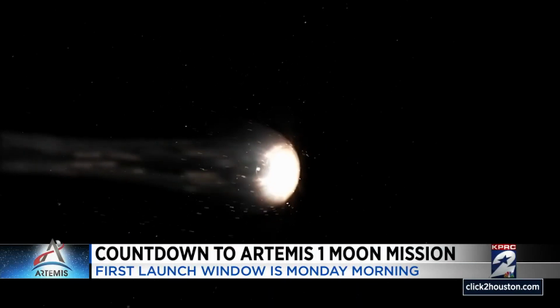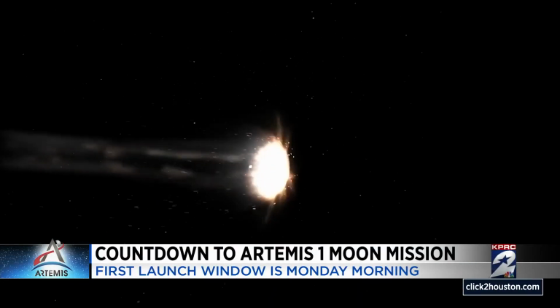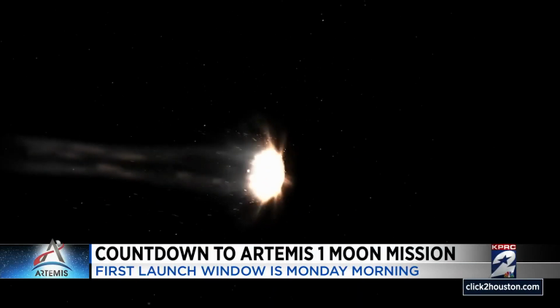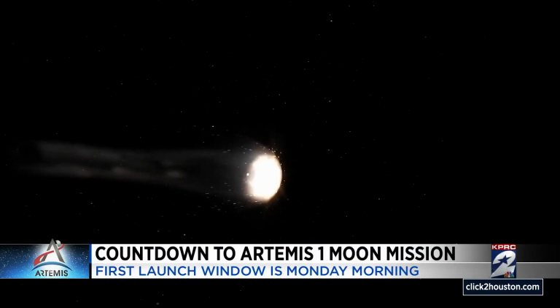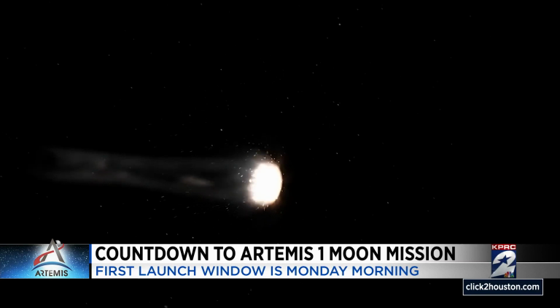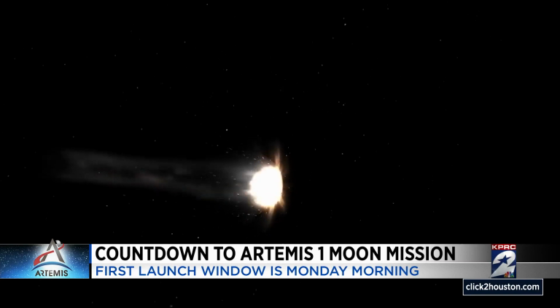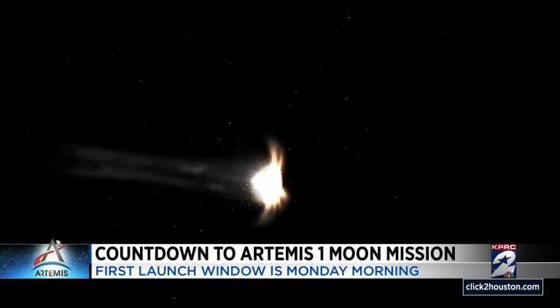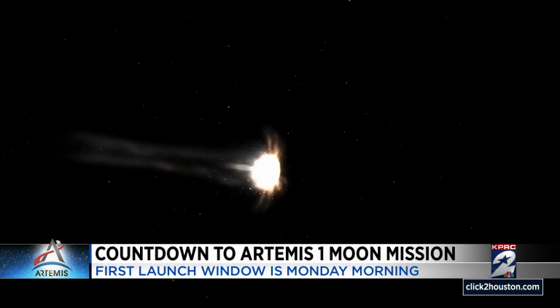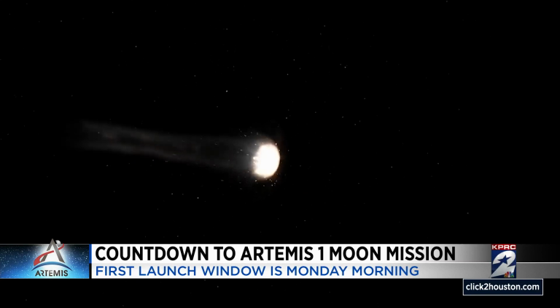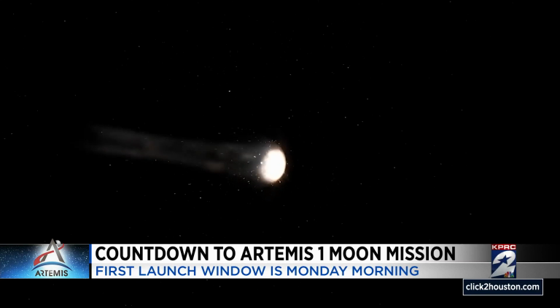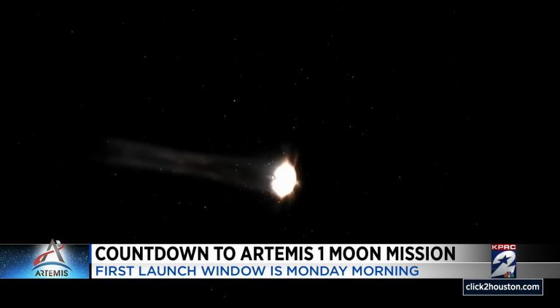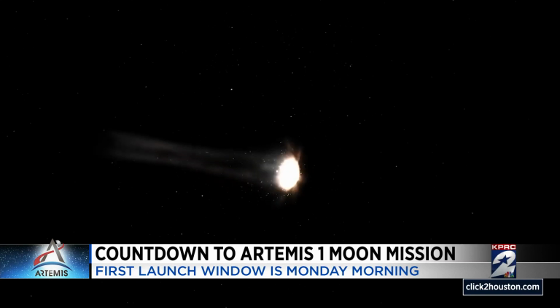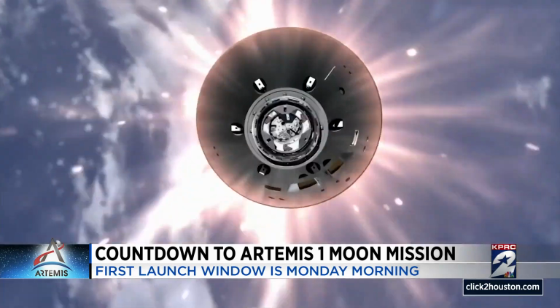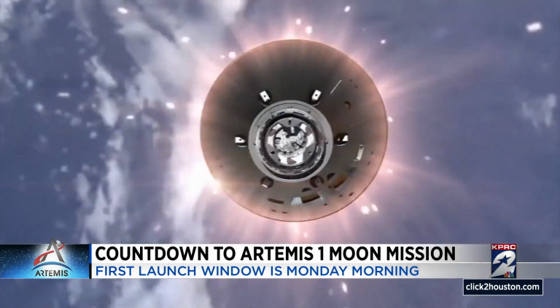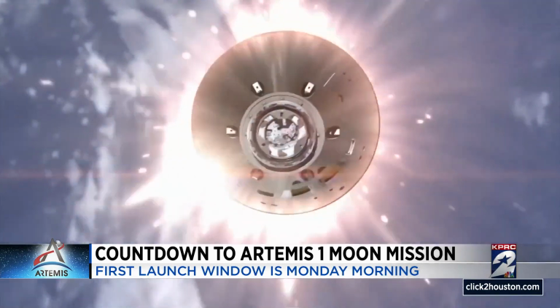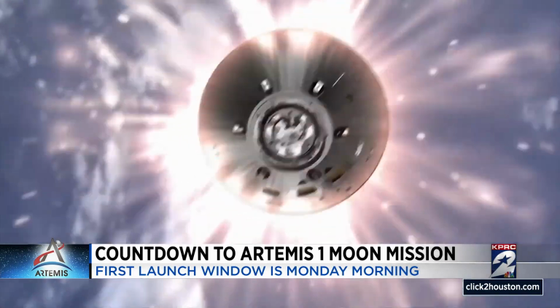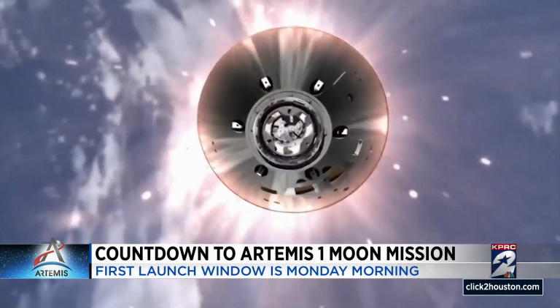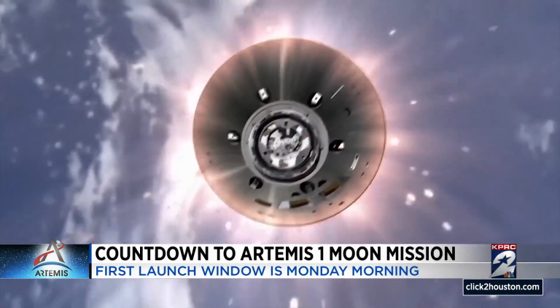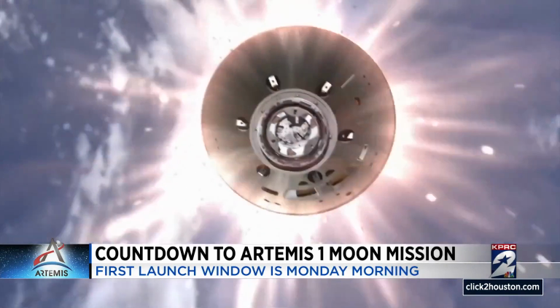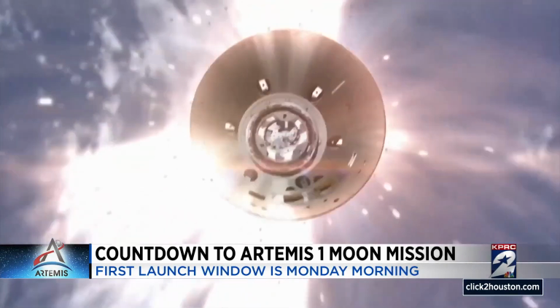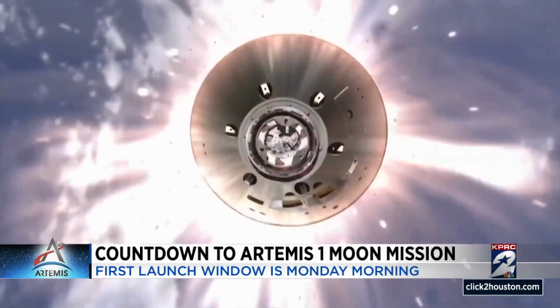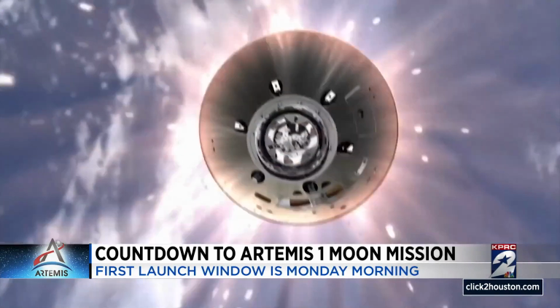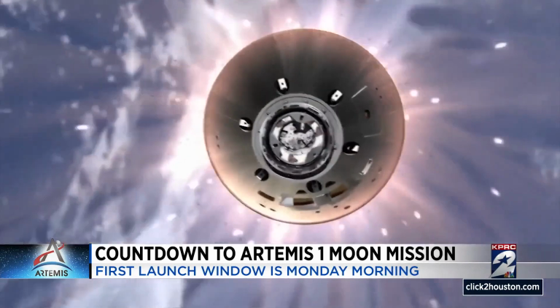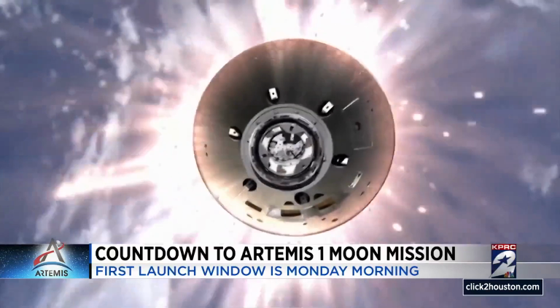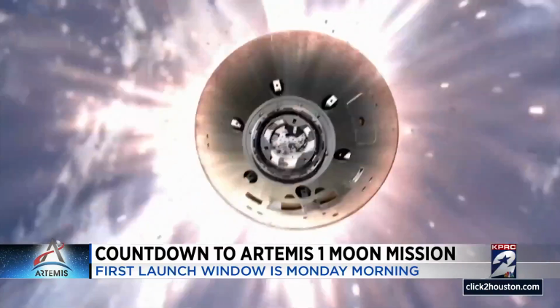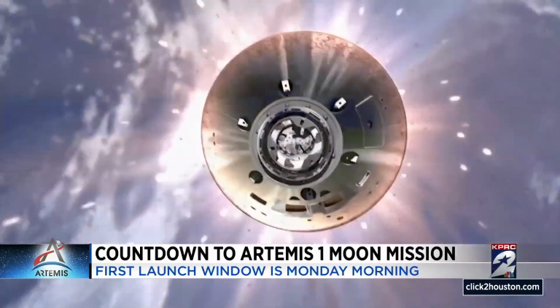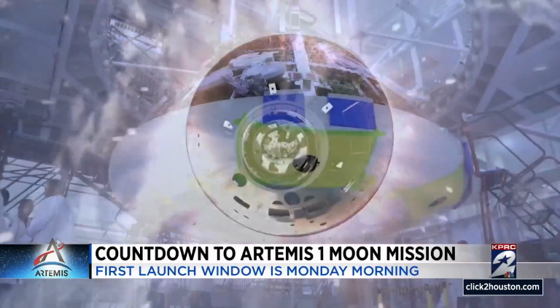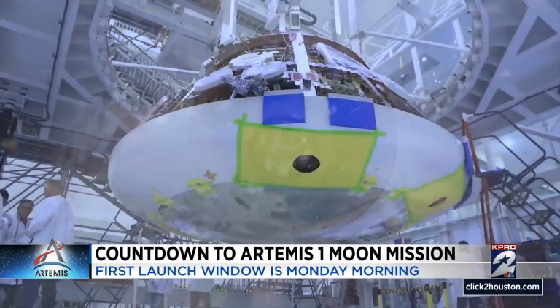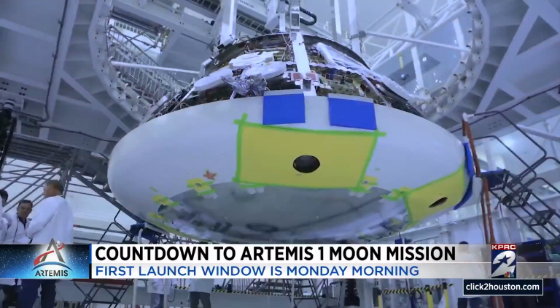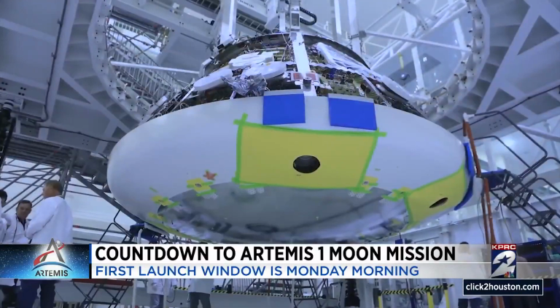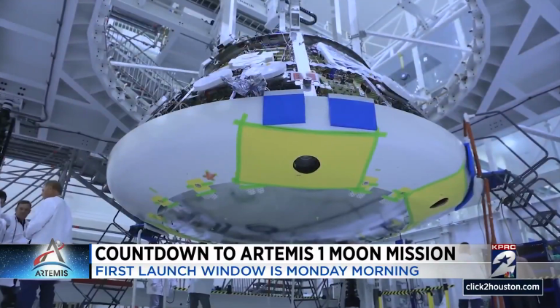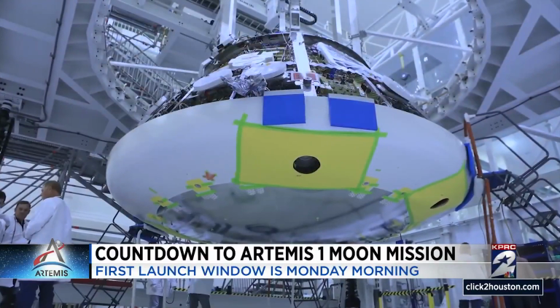Like the new 186-block heat shield, protecting the crew from temperatures up to 5,000 degrees Fahrenheit.